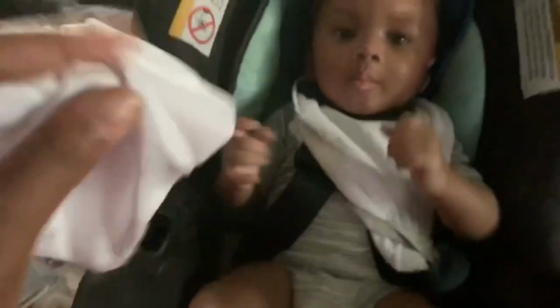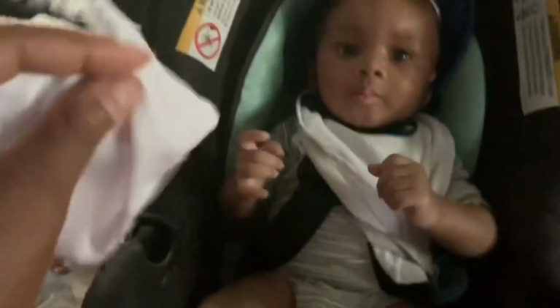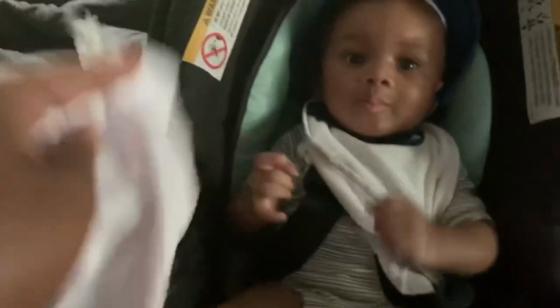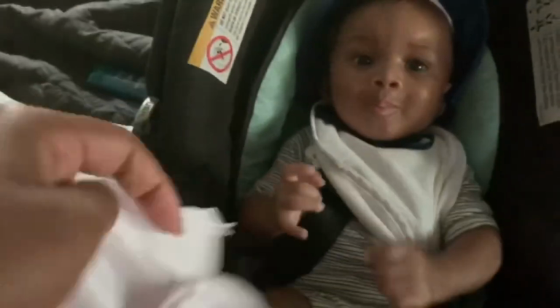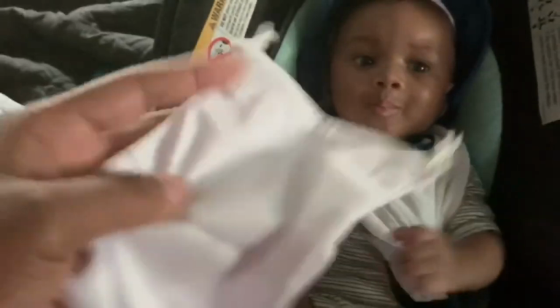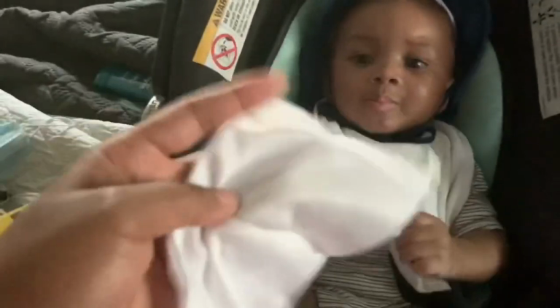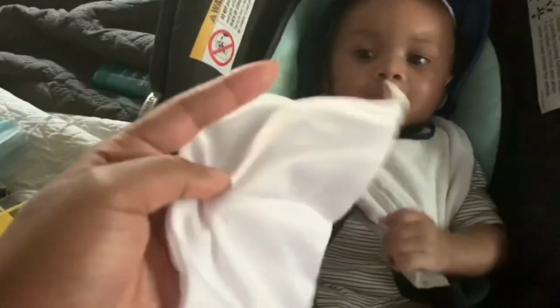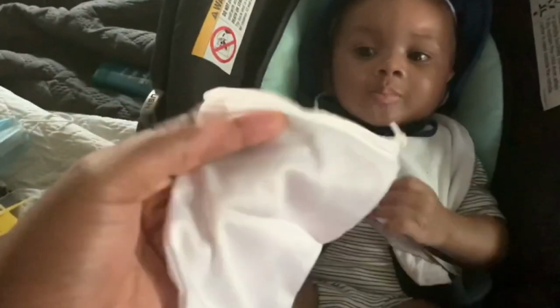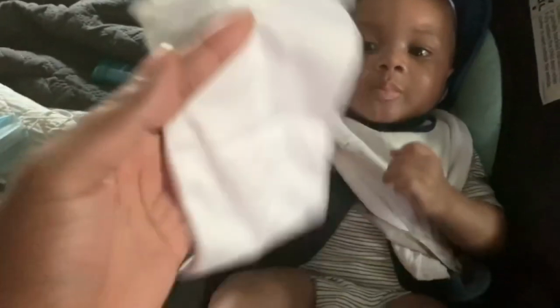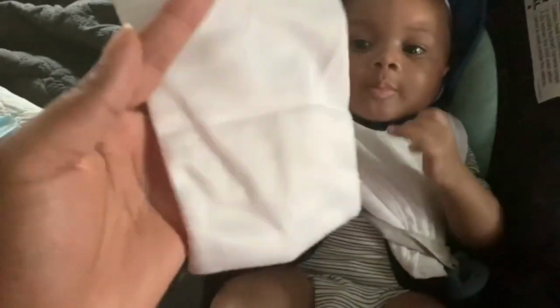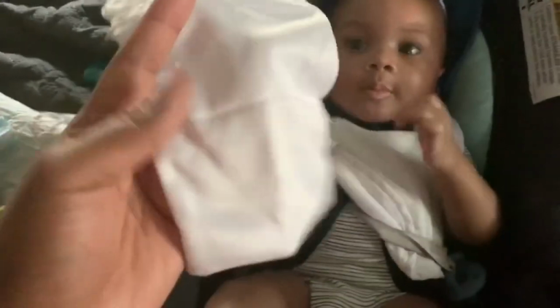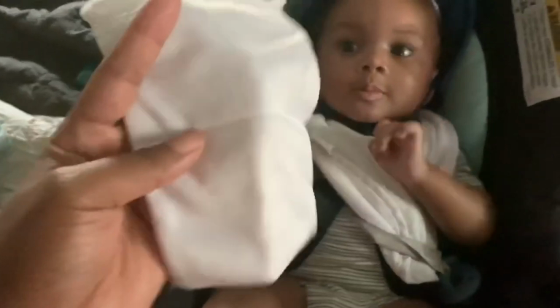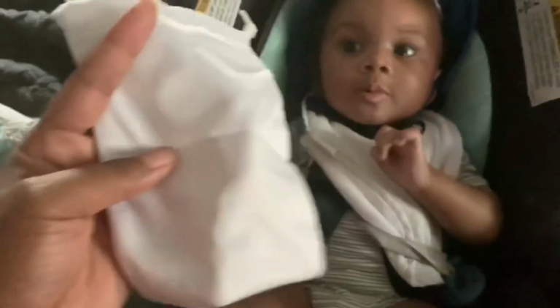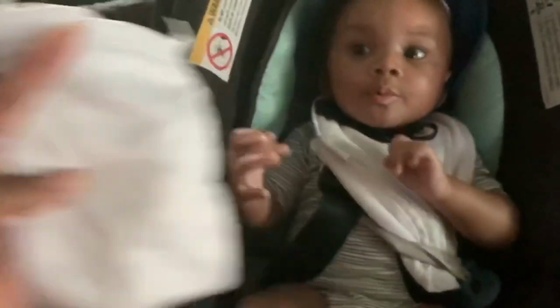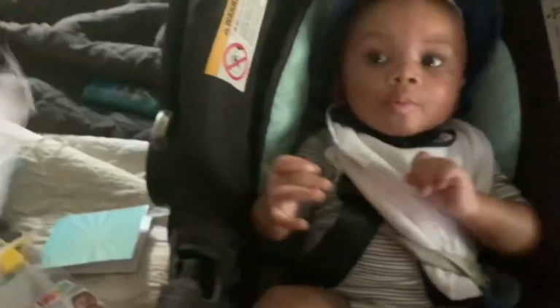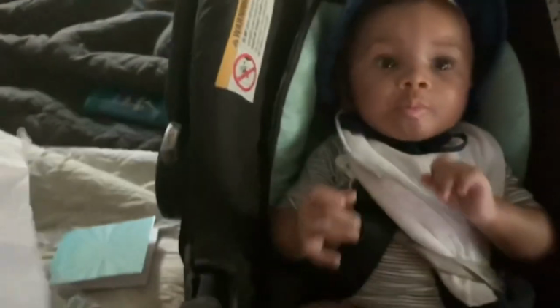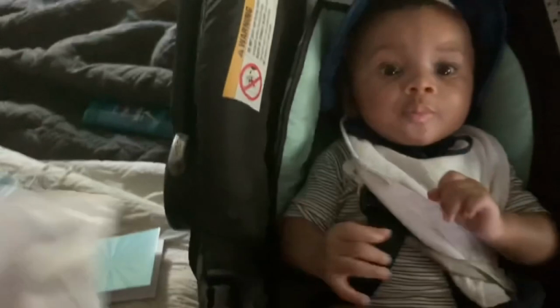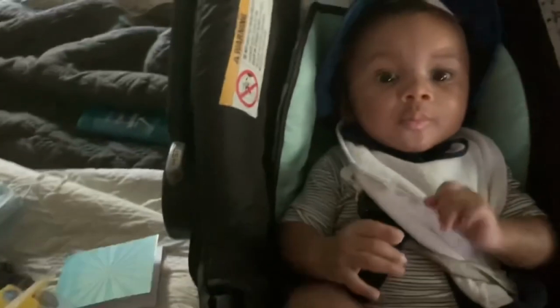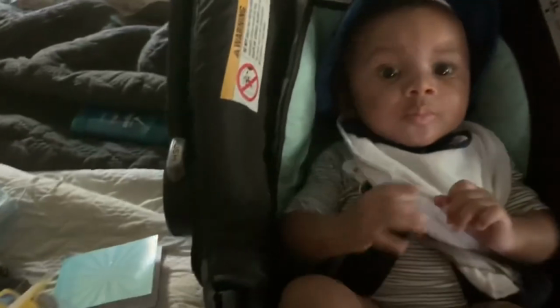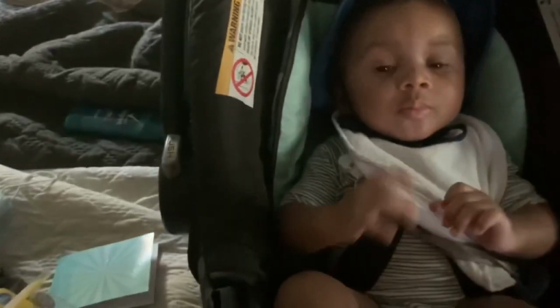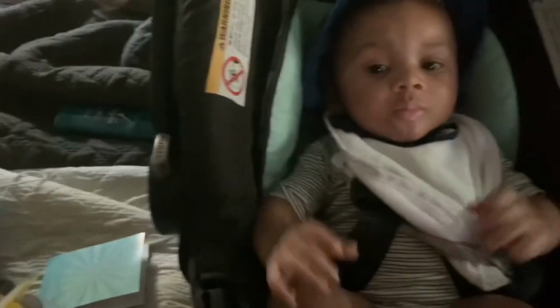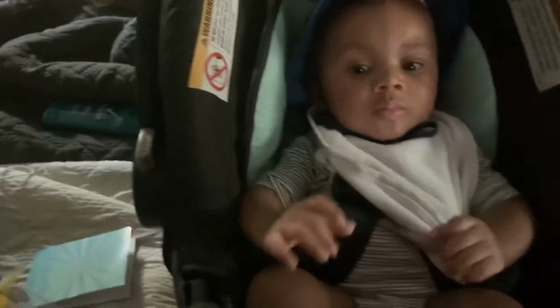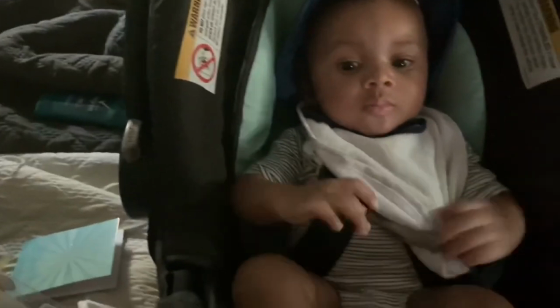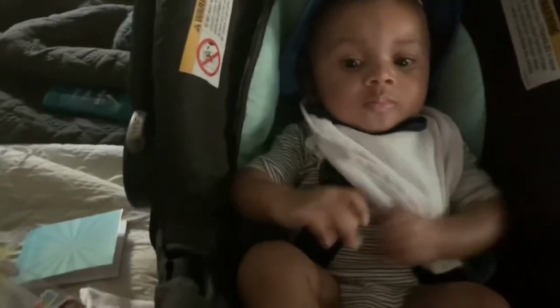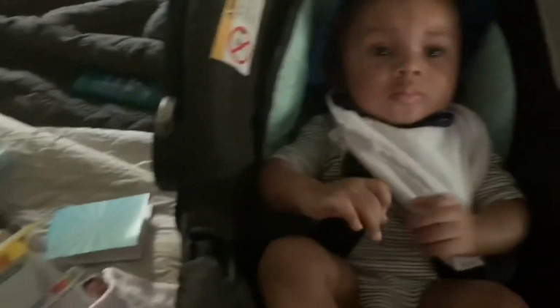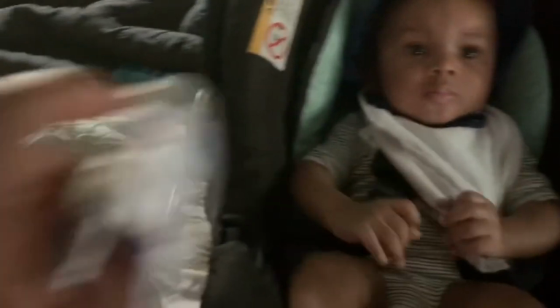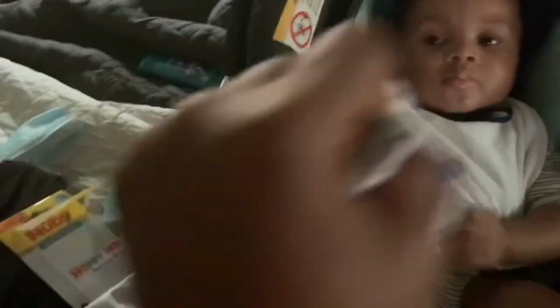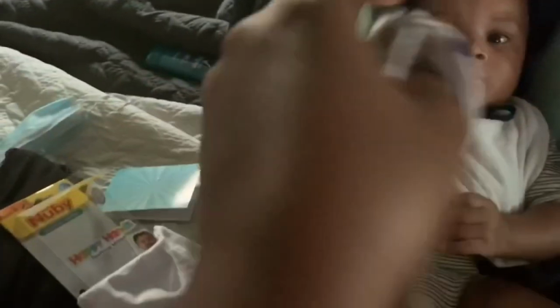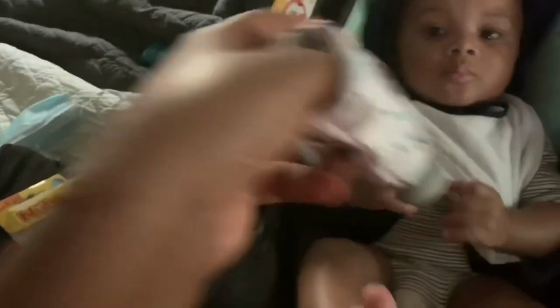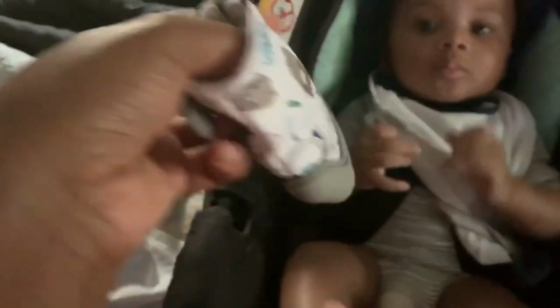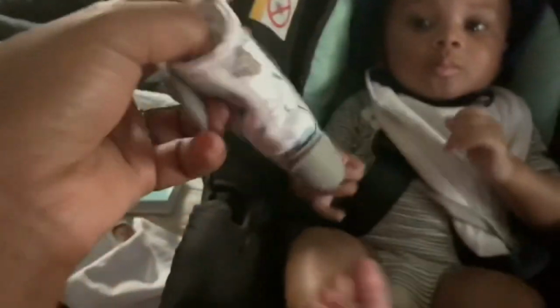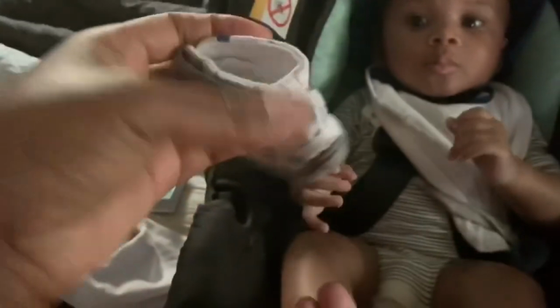Do we want to try it? All right, let's try it on your hand and see how it works. You ready?